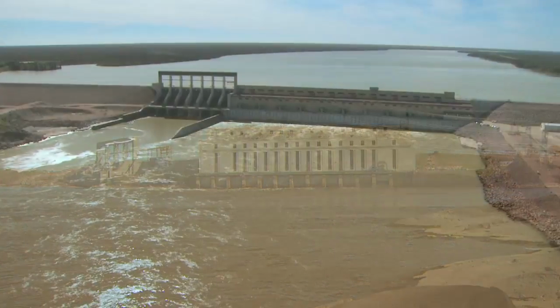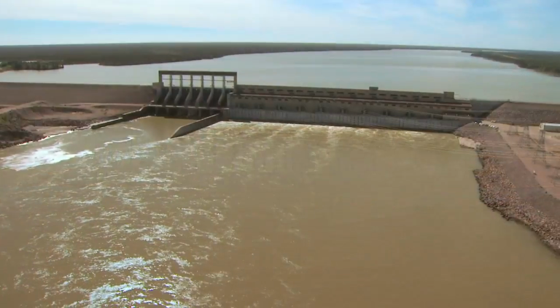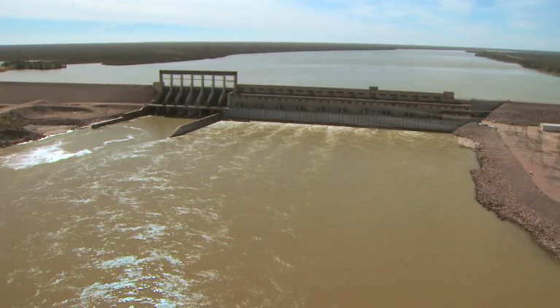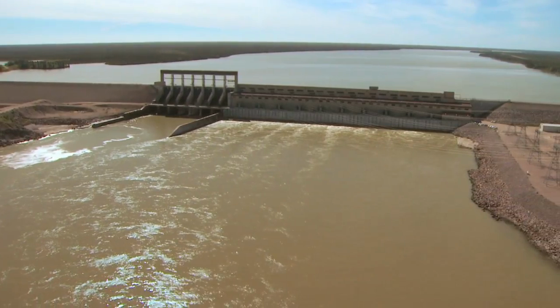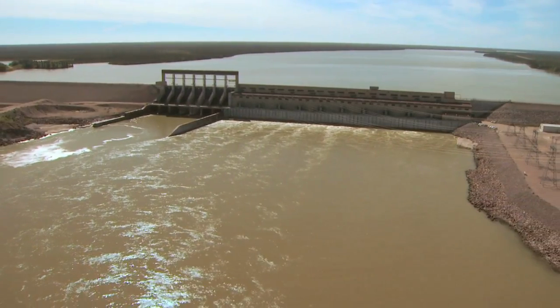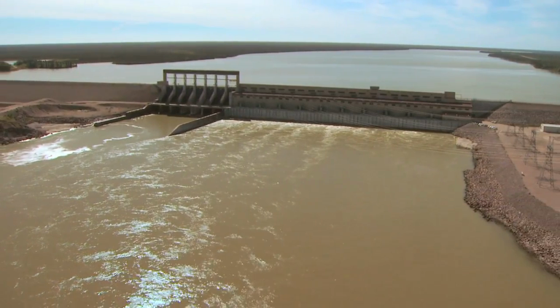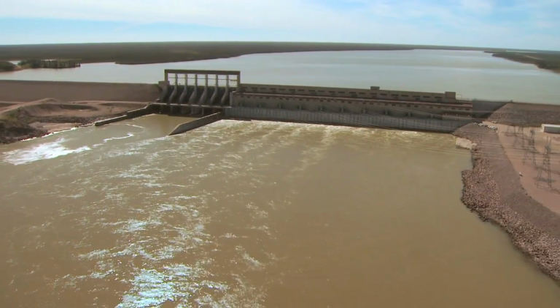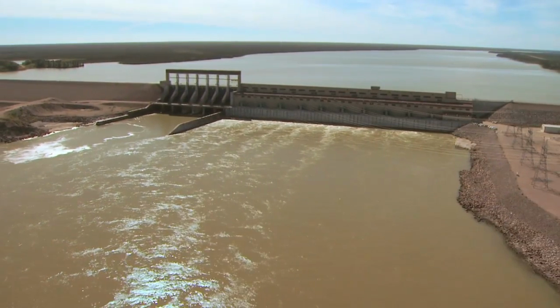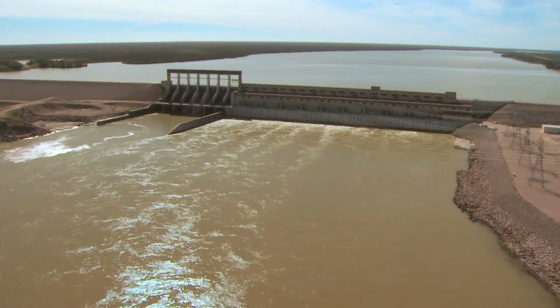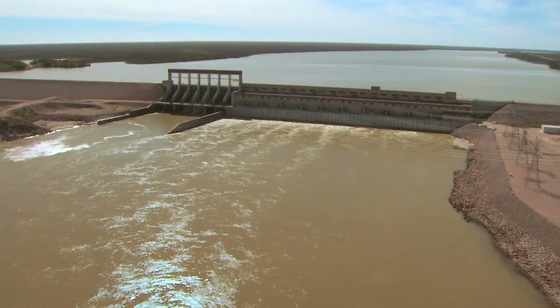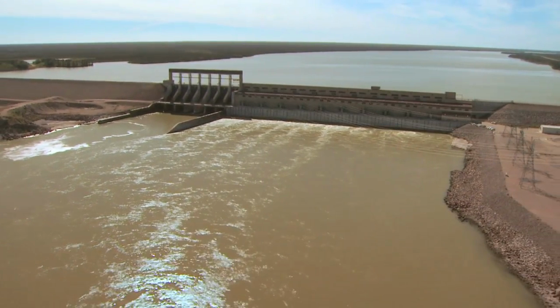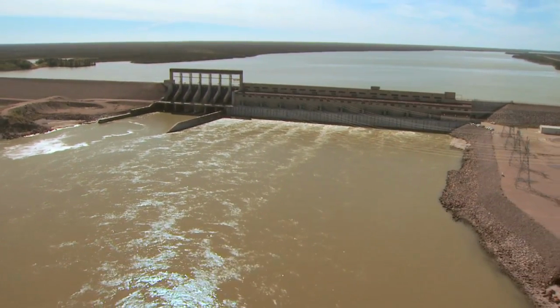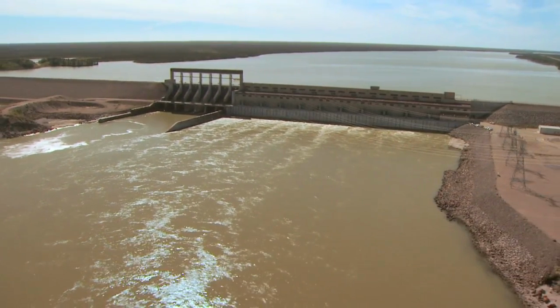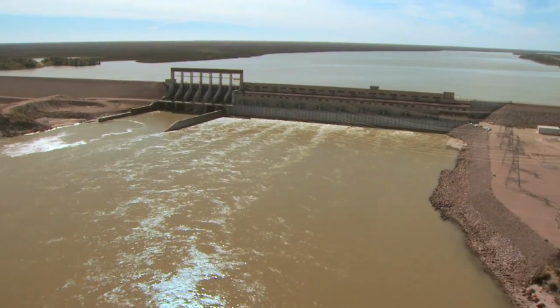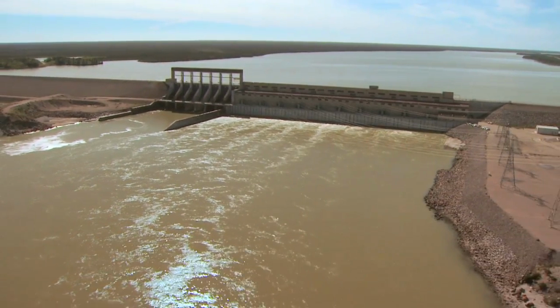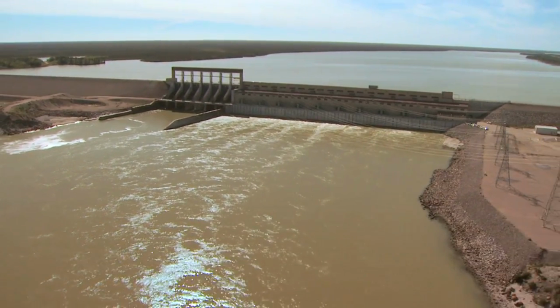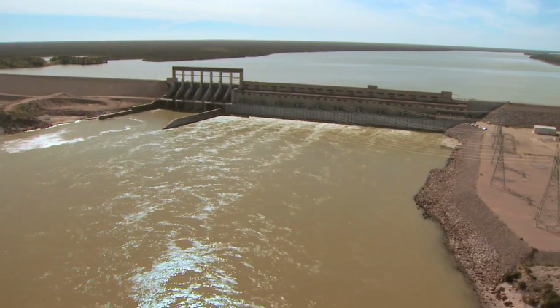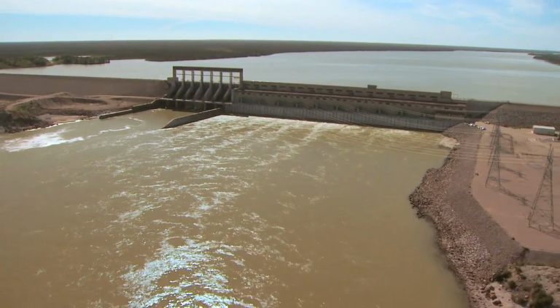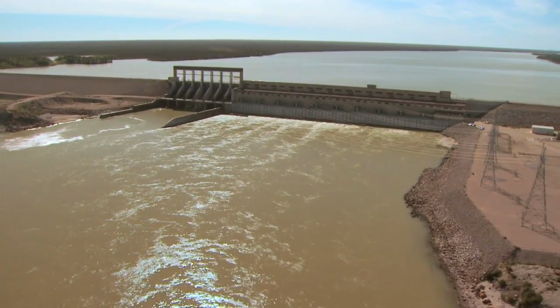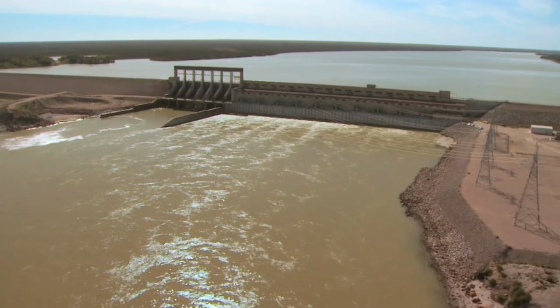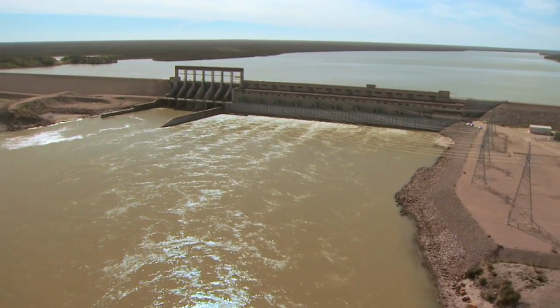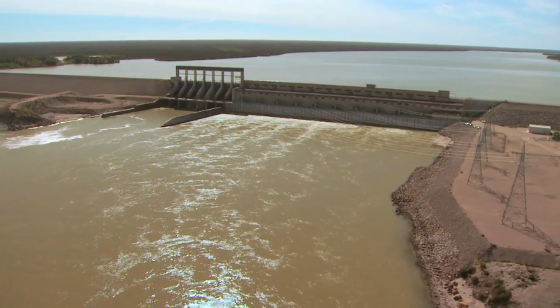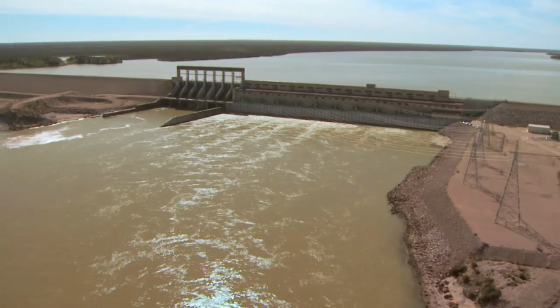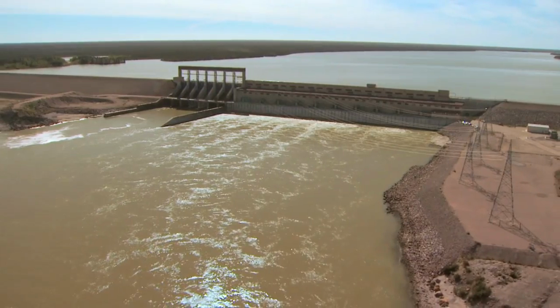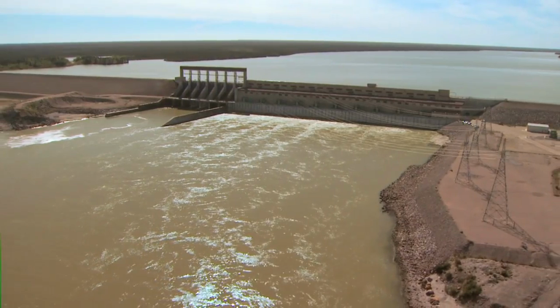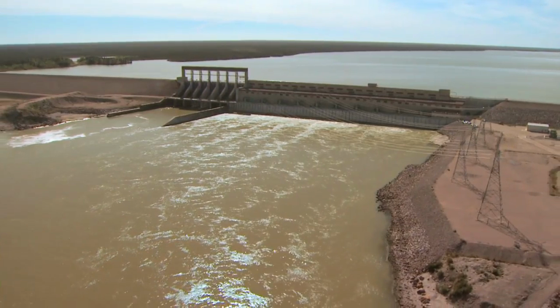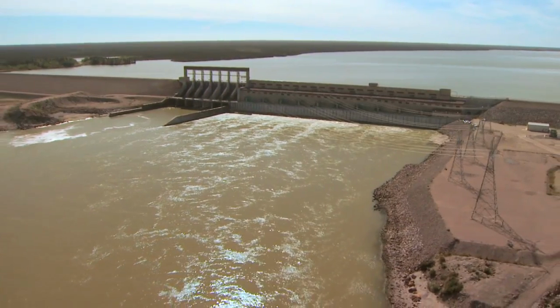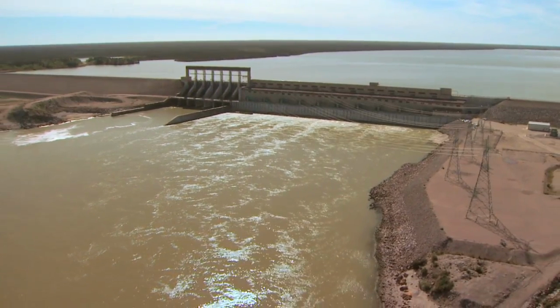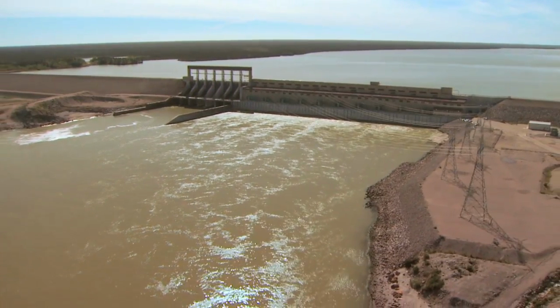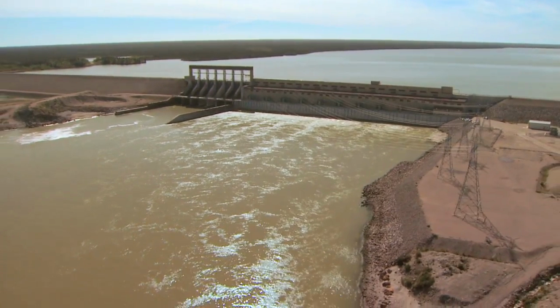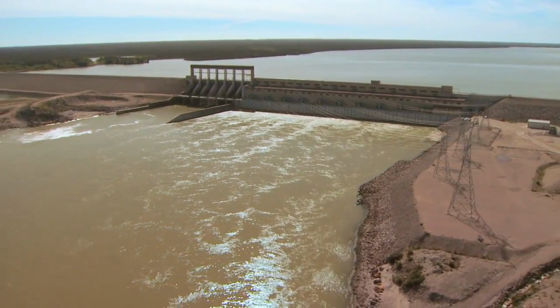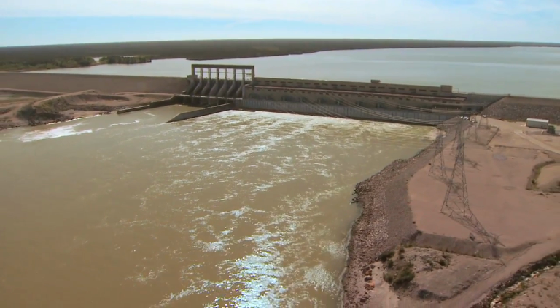At peak production, enough water flows through Limestone to fill over two Olympic-sized swimming pools every second.